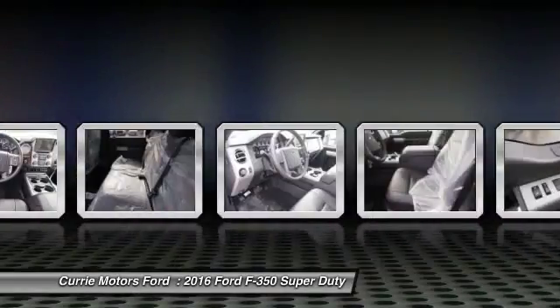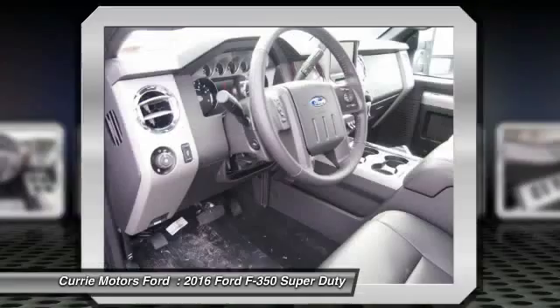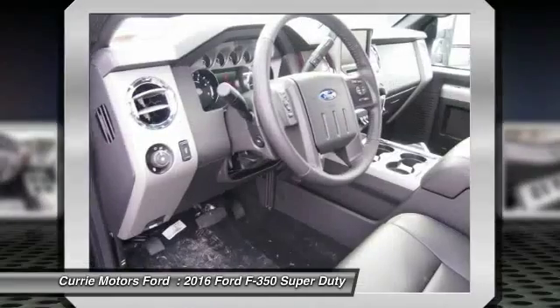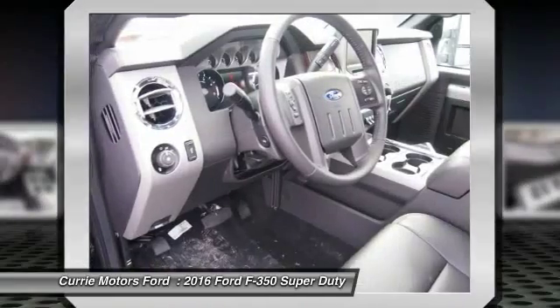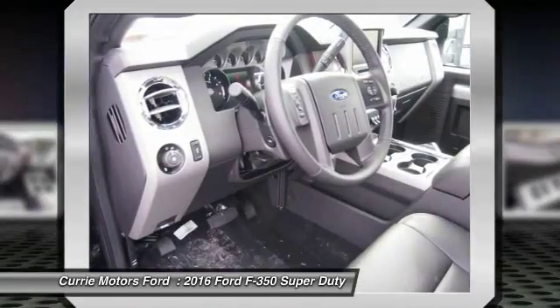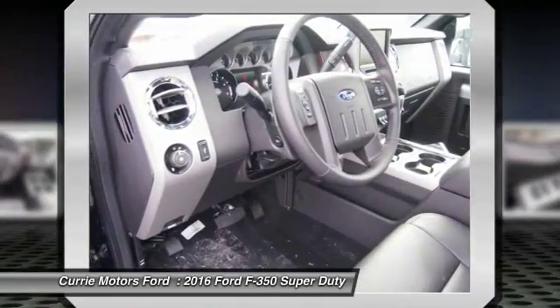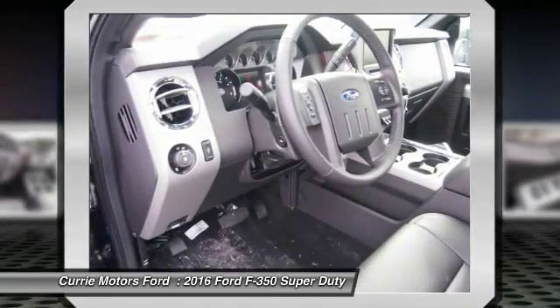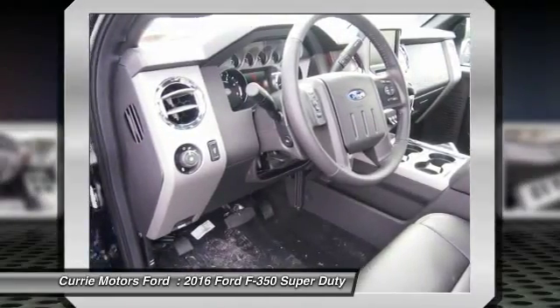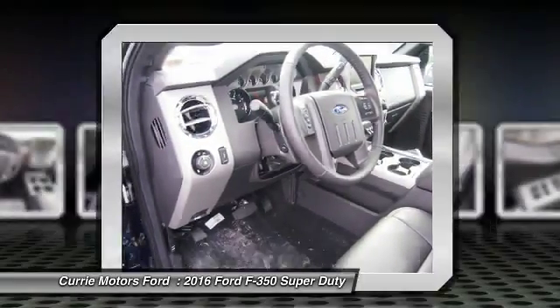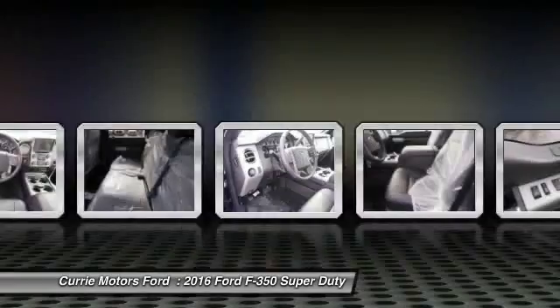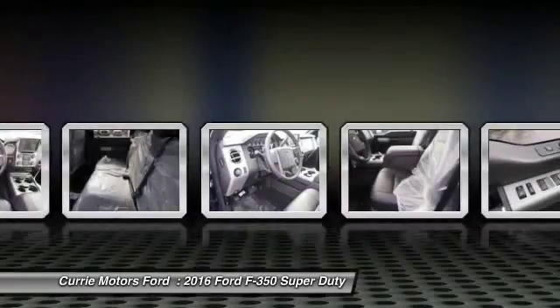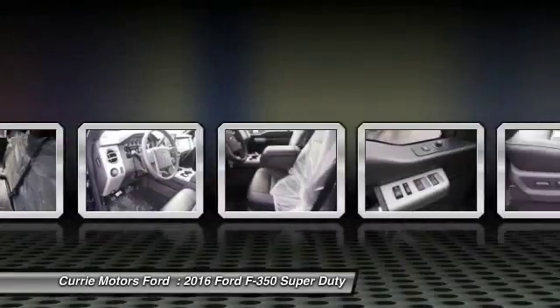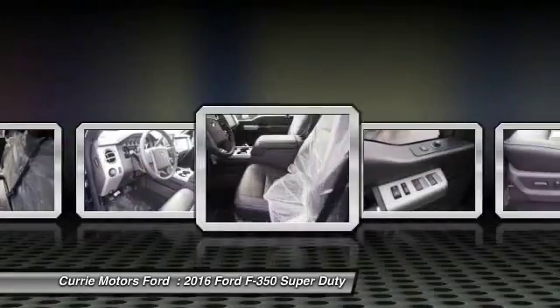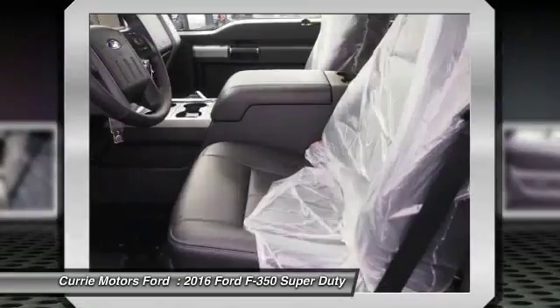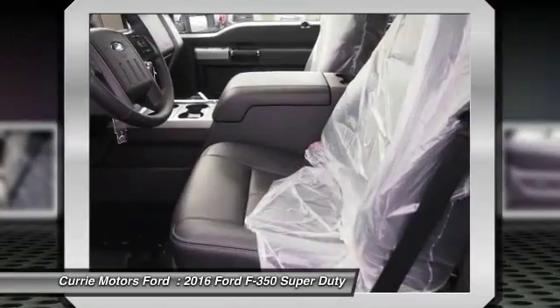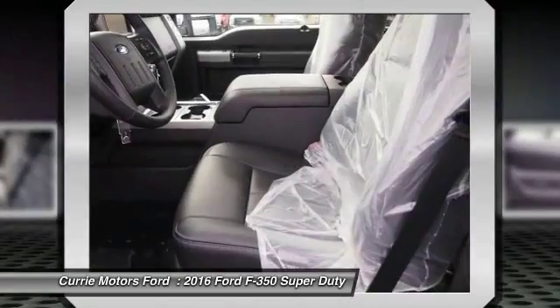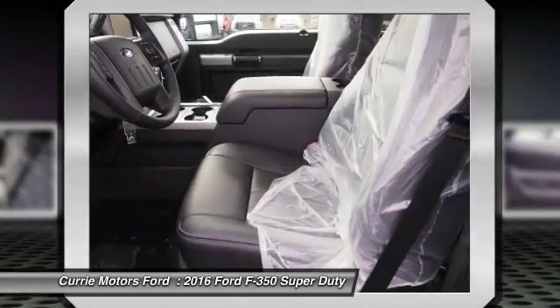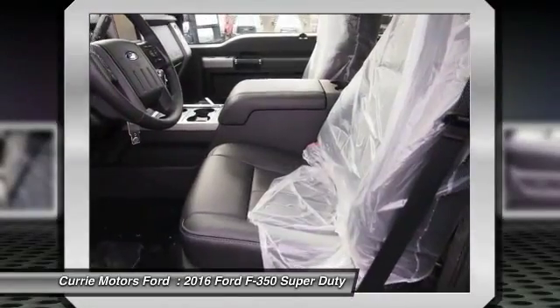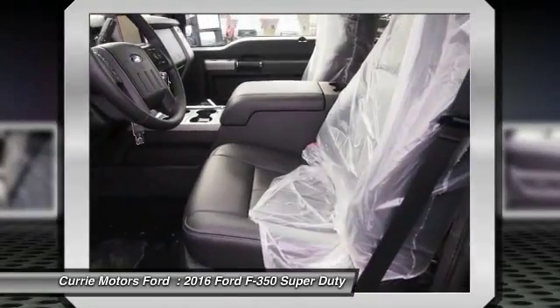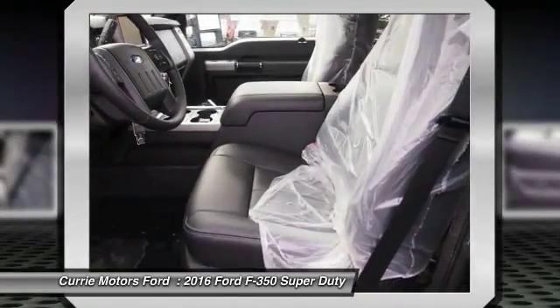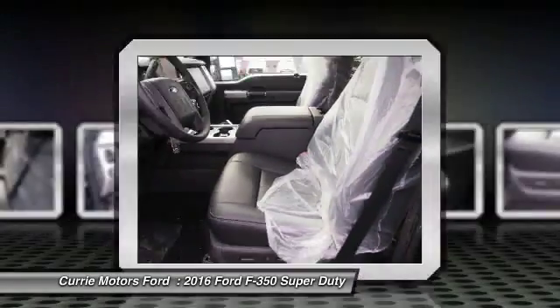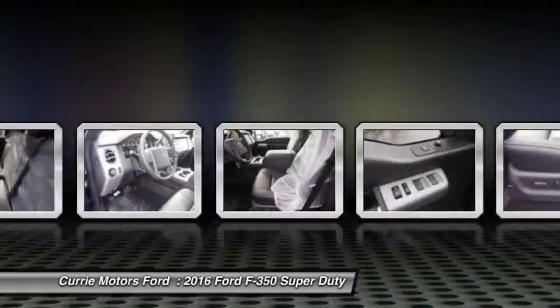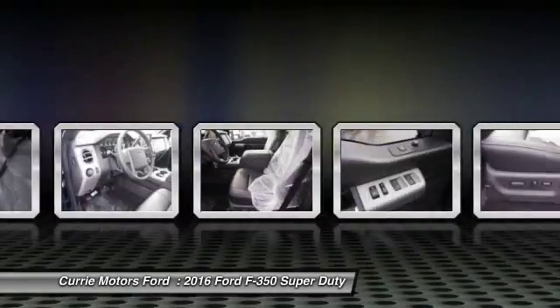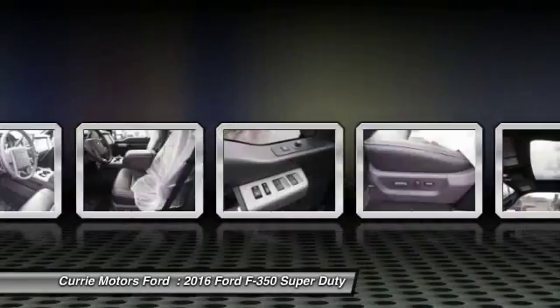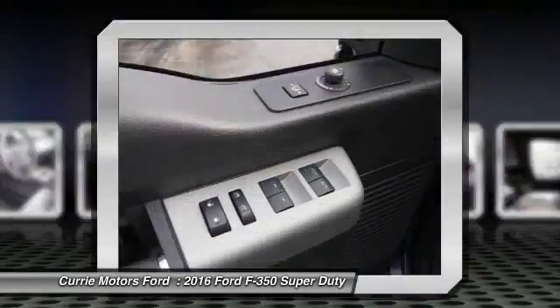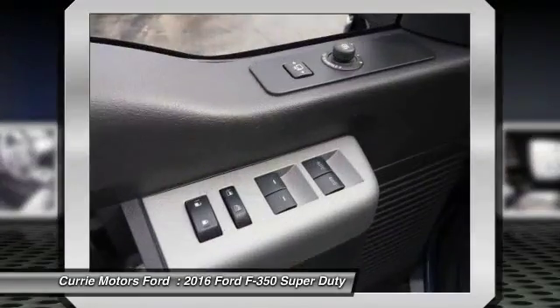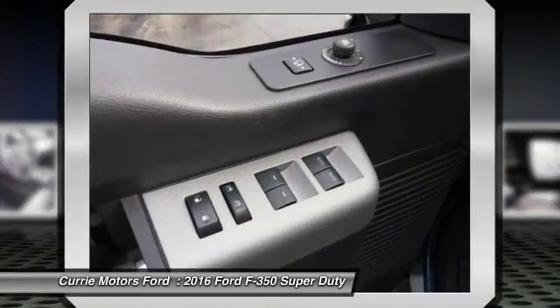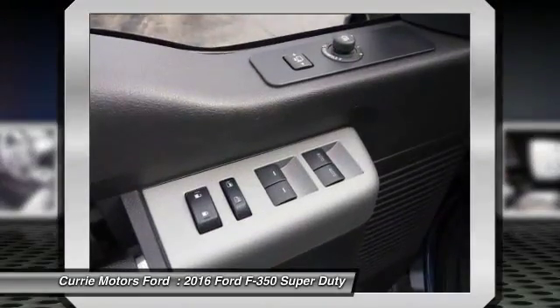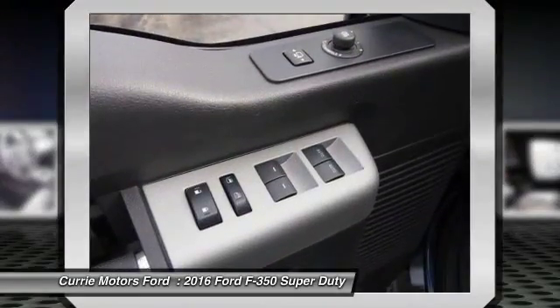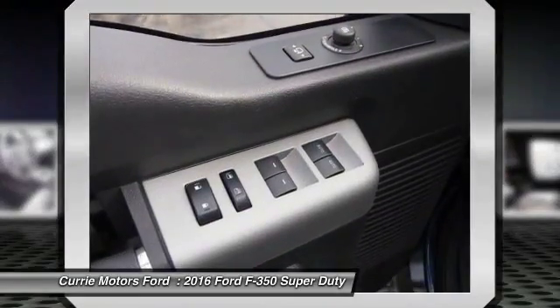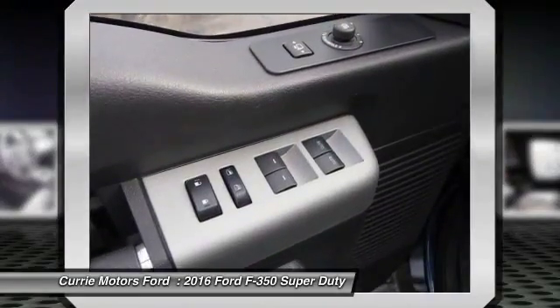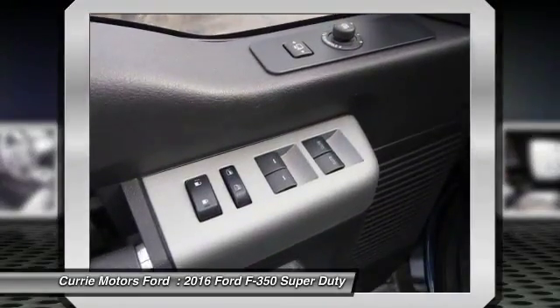Power windows, child safety locks, fog lights, trip computer, power door locks.